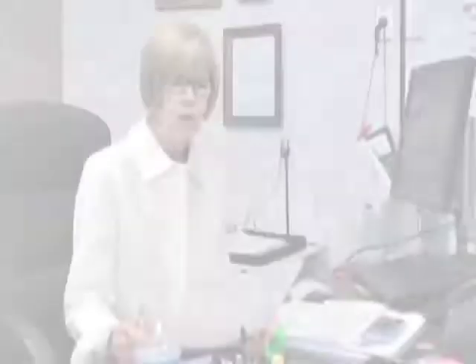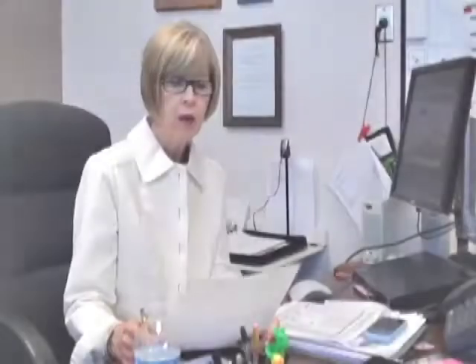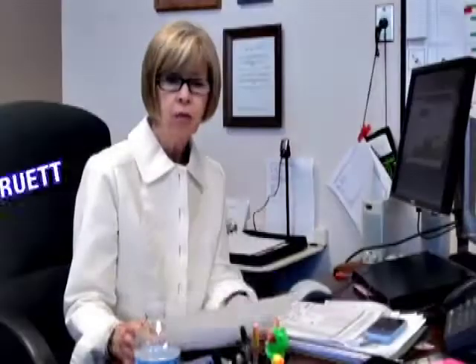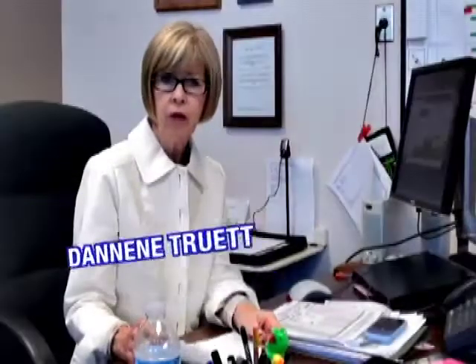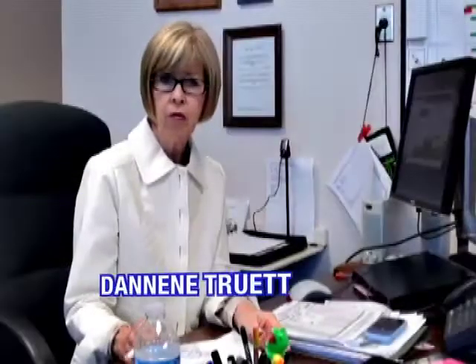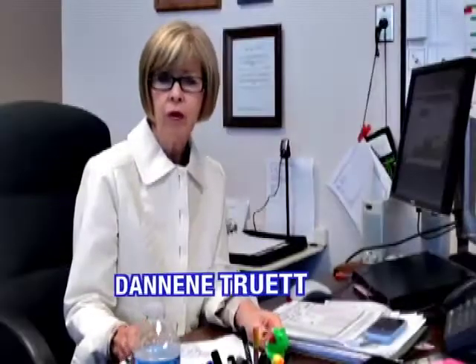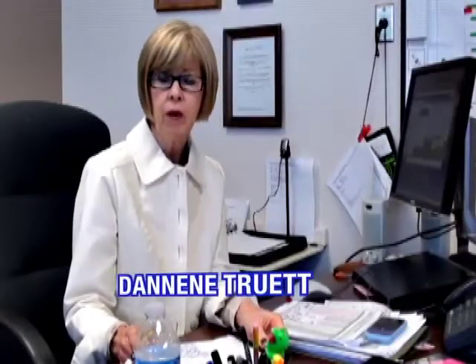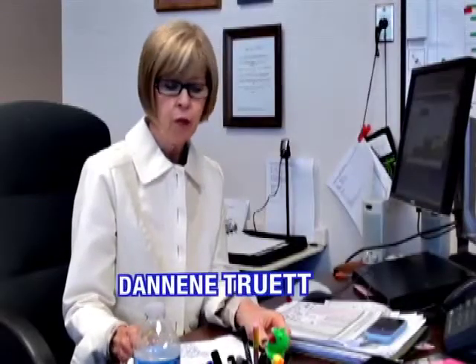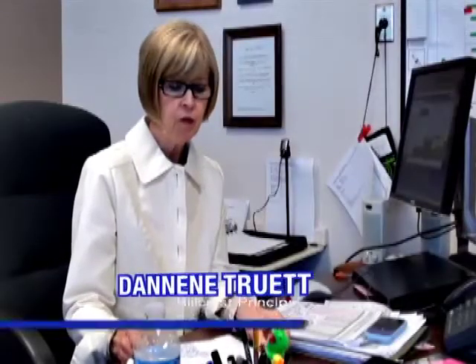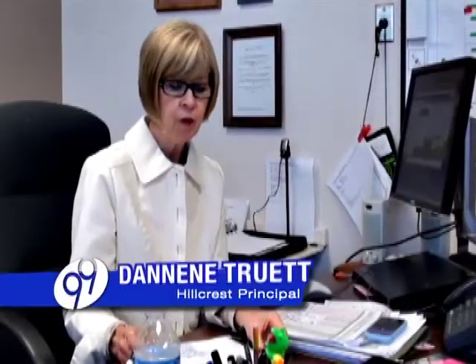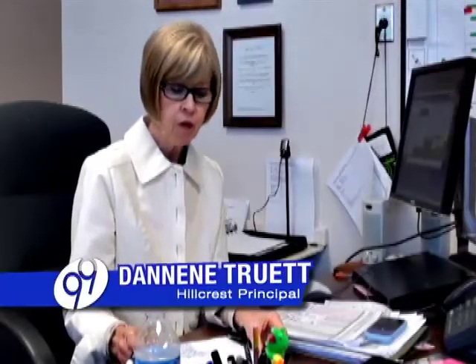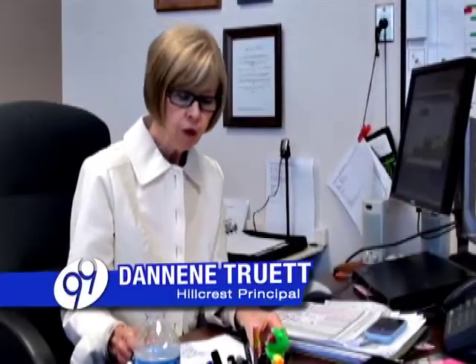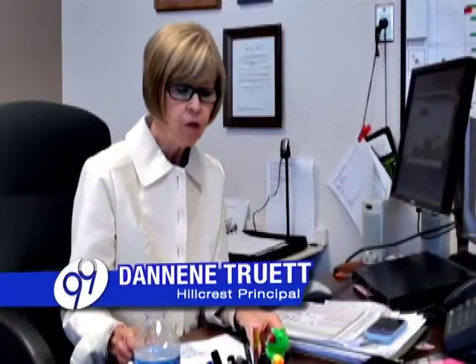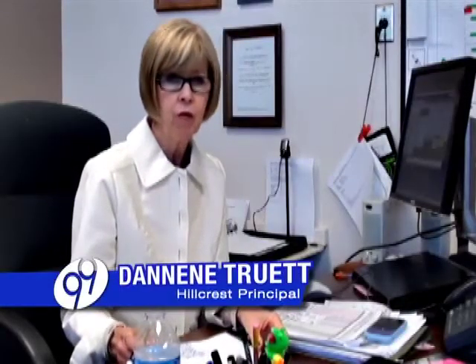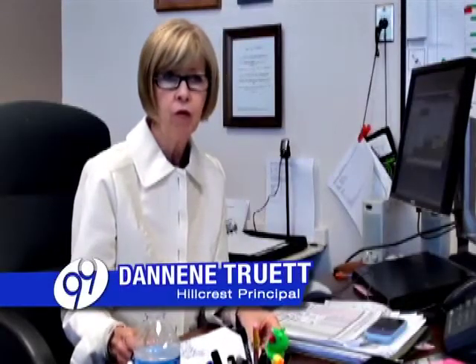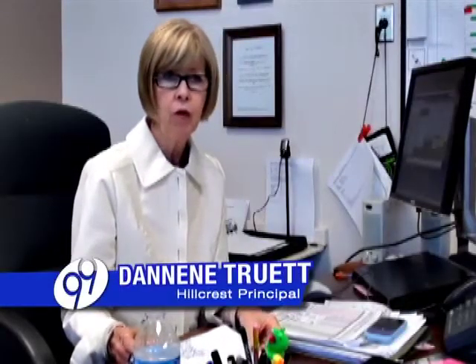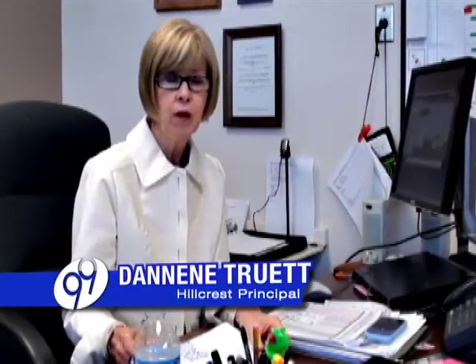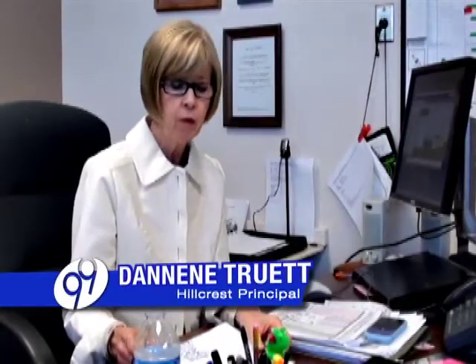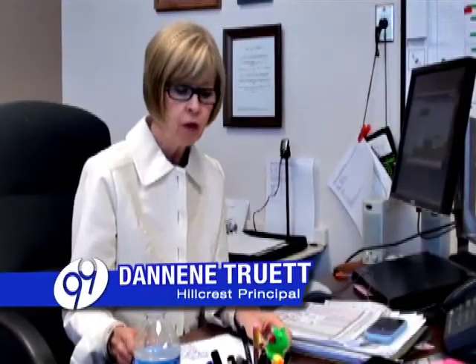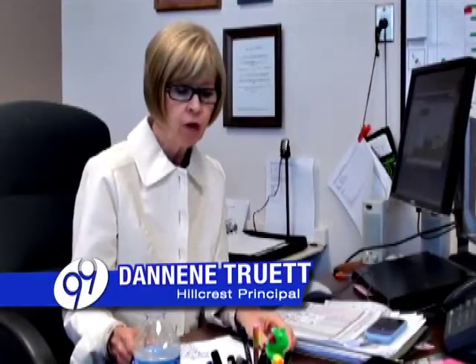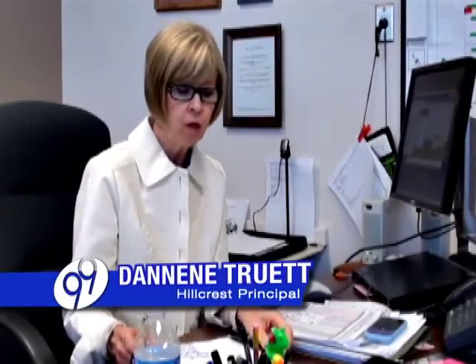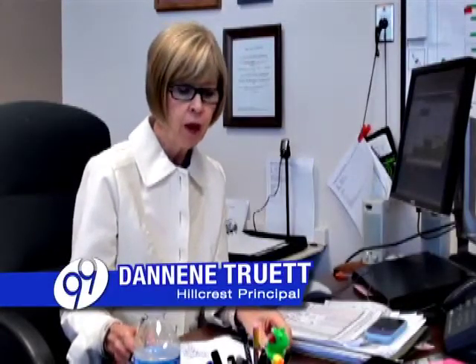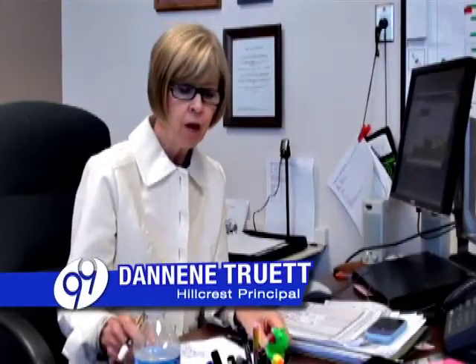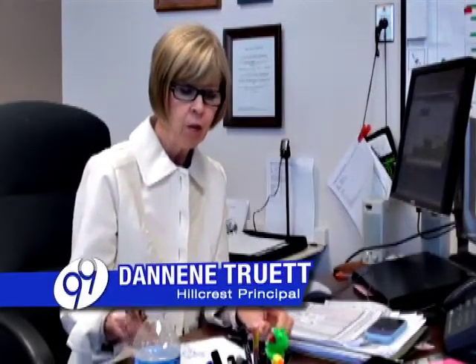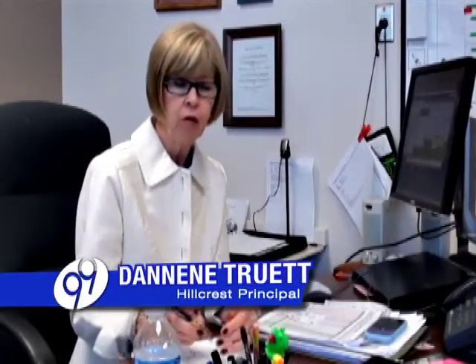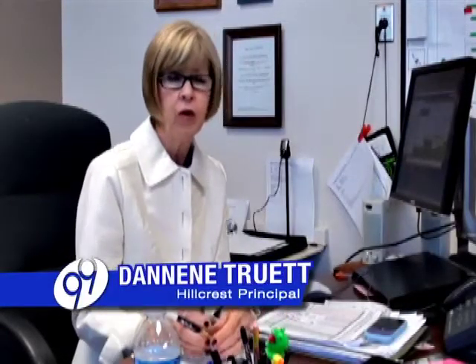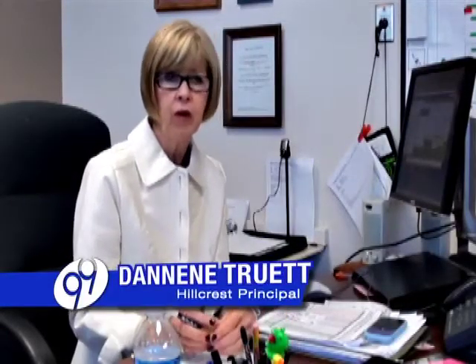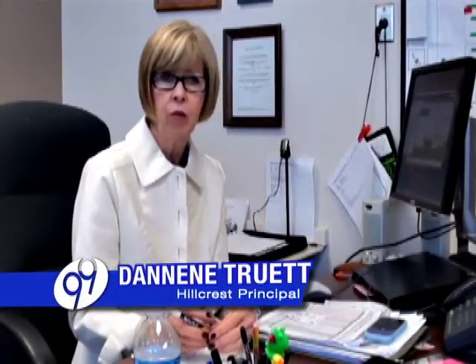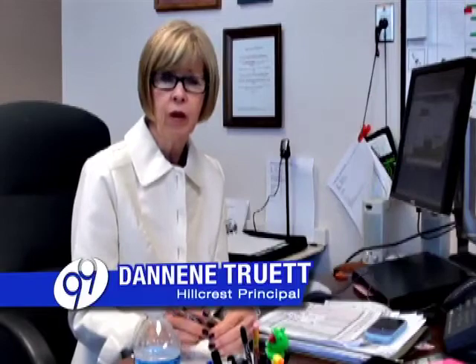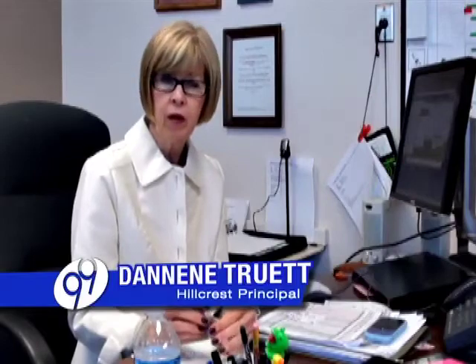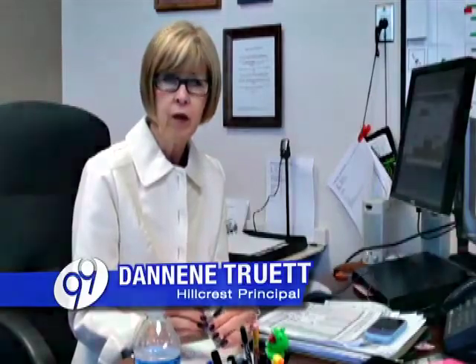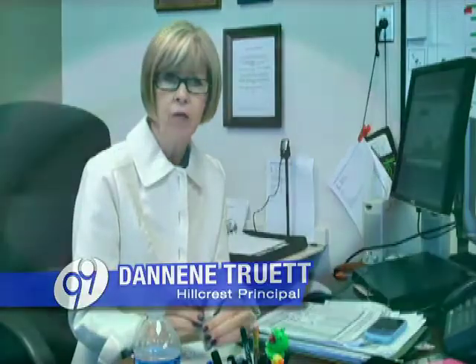I'm Deneen Truitt, principal of Hillcrest Middle School. And I'm here to talk about our program, Gateway to Technology.